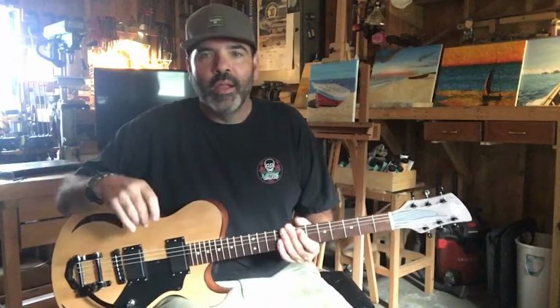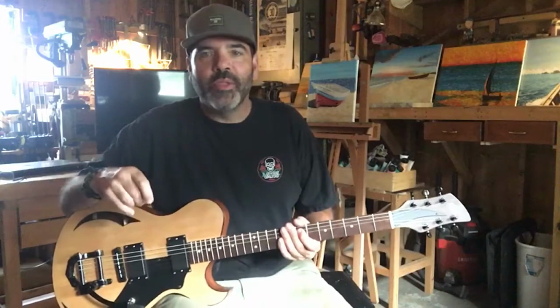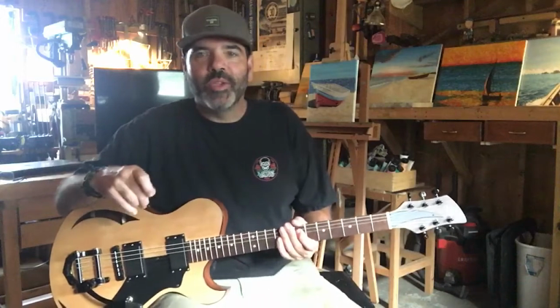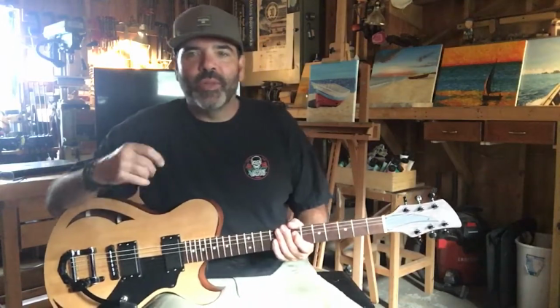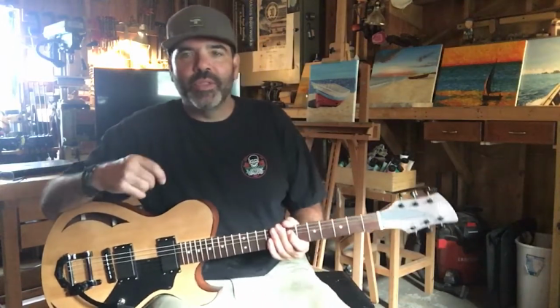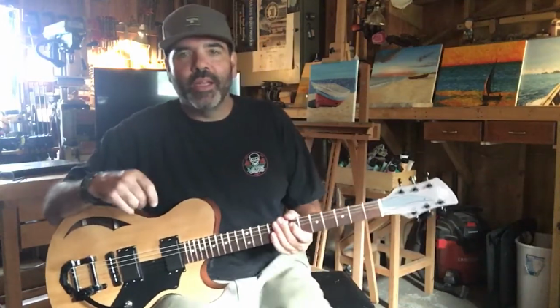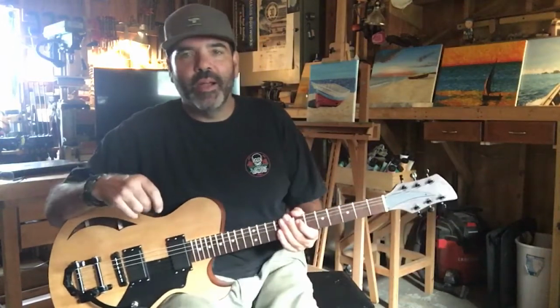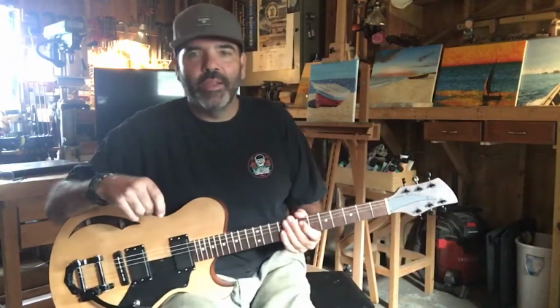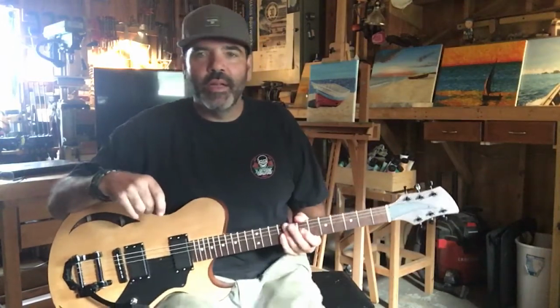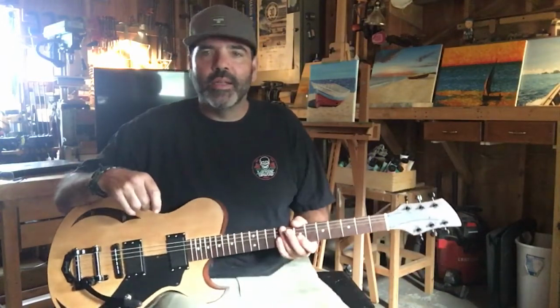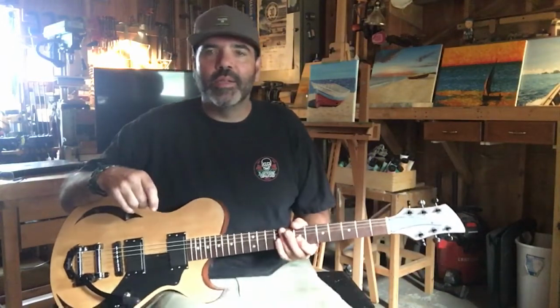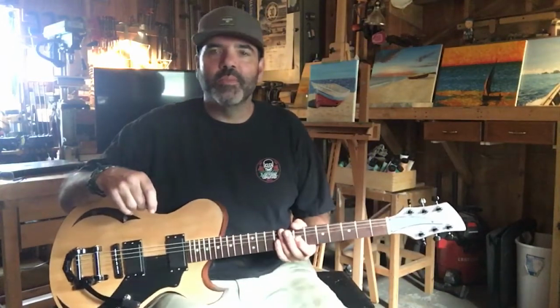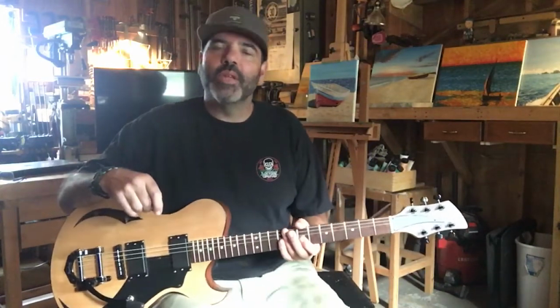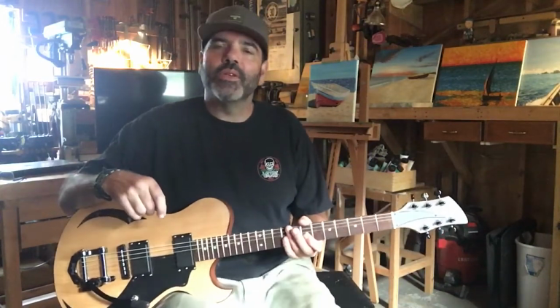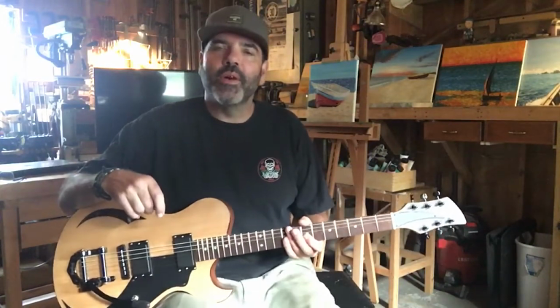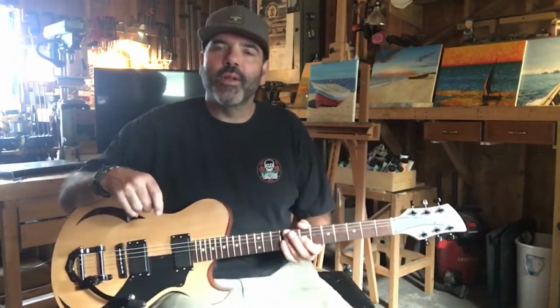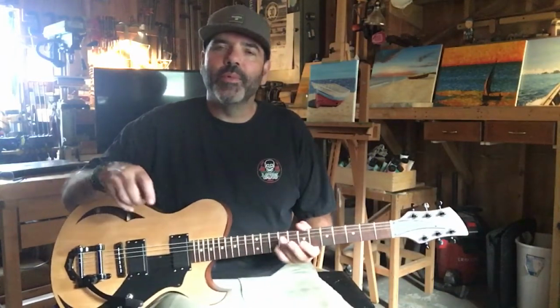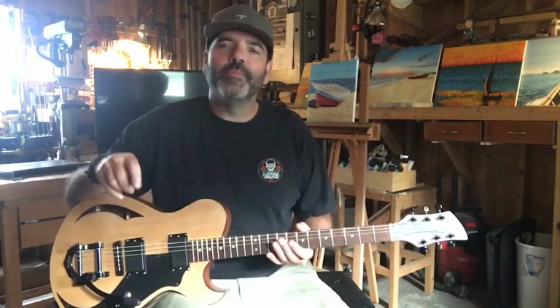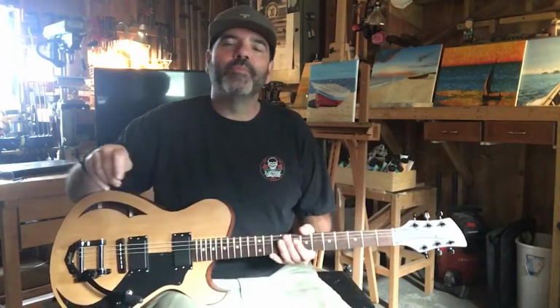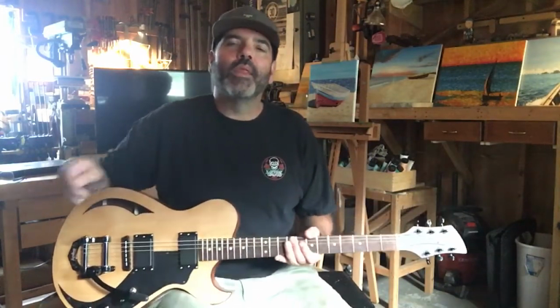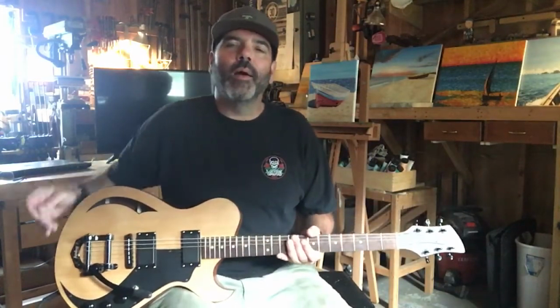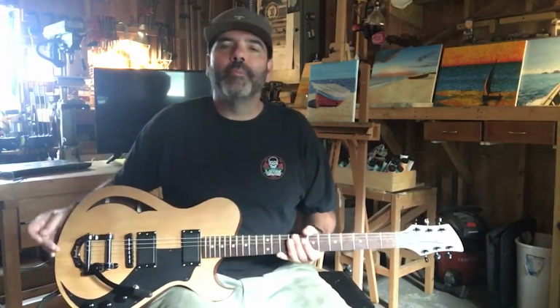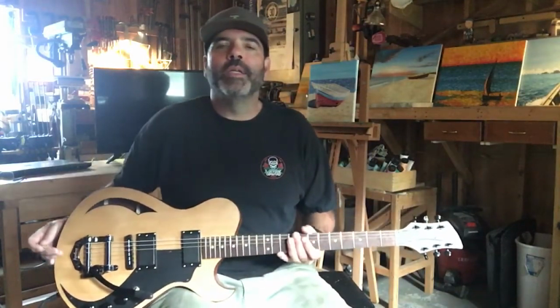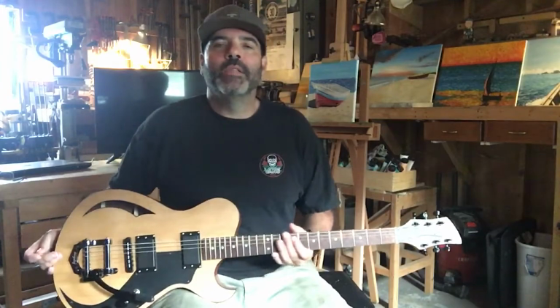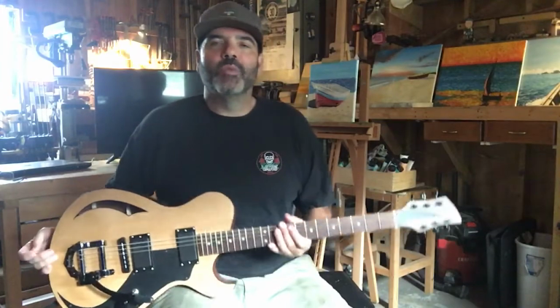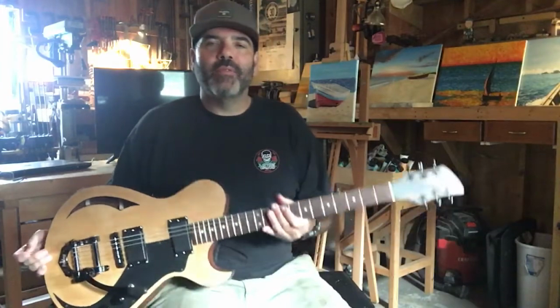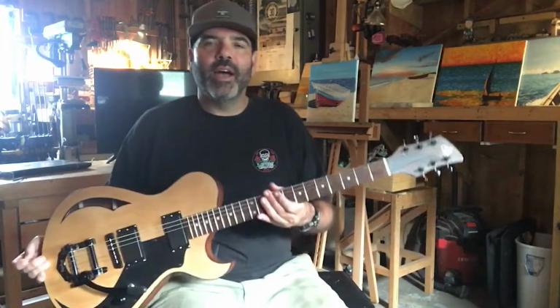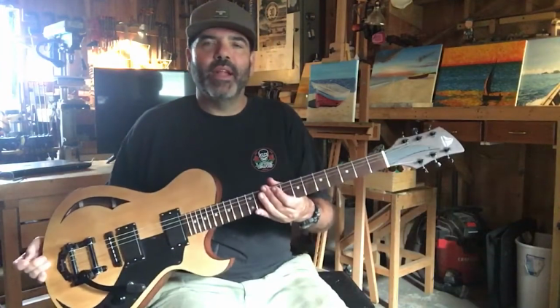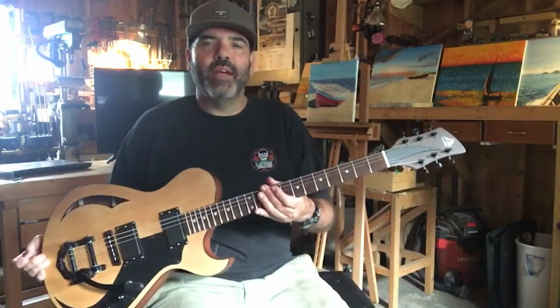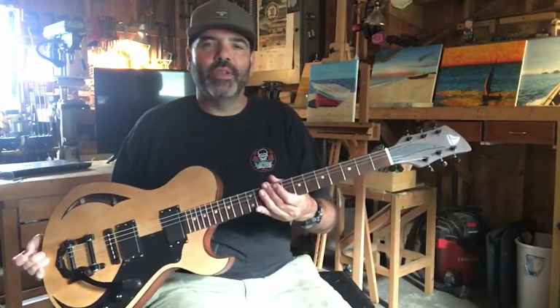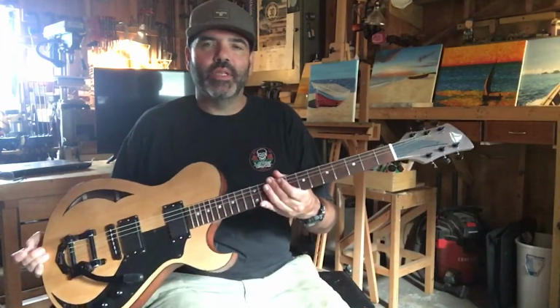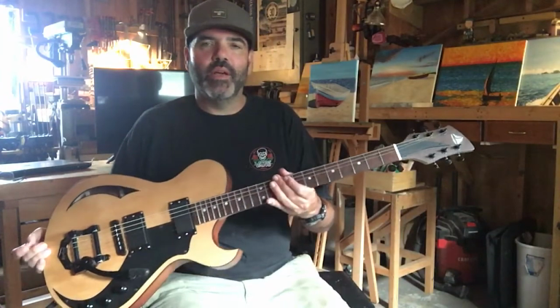Hey, thanks so much for checking out this custom electric guitar that I built. It's a 25 and a half inch scale.